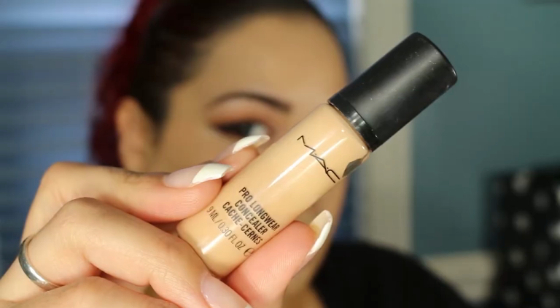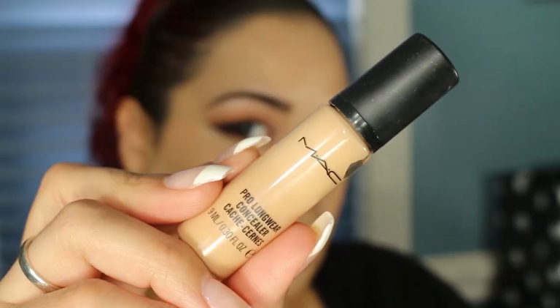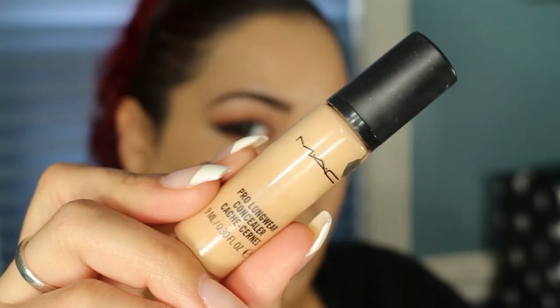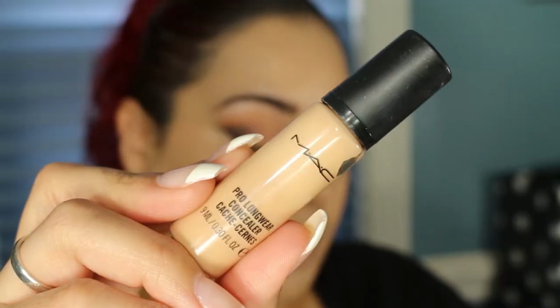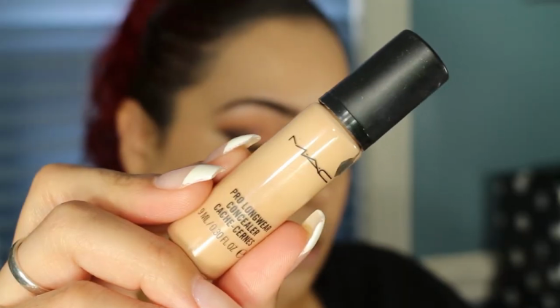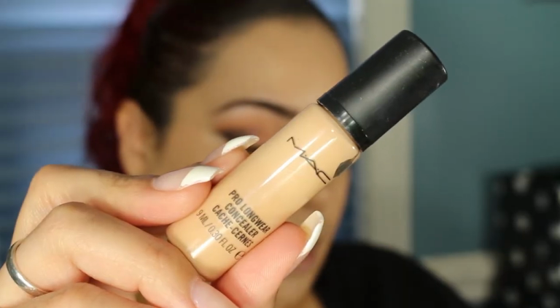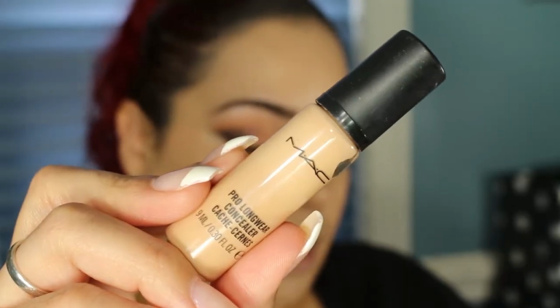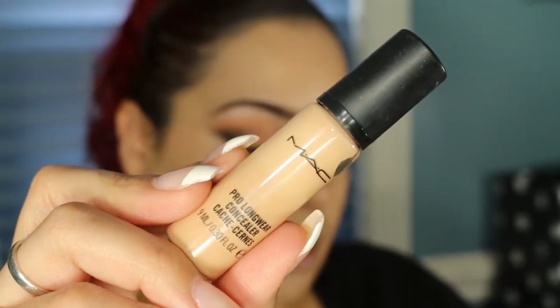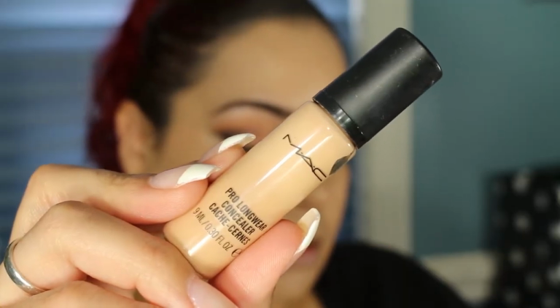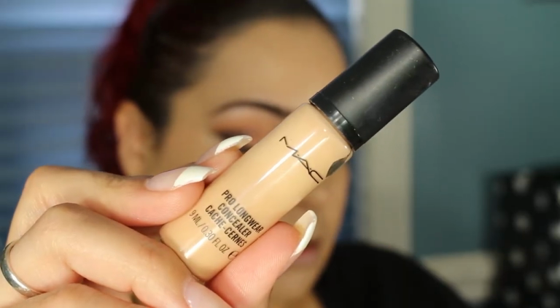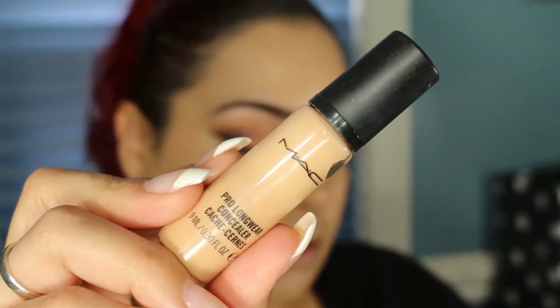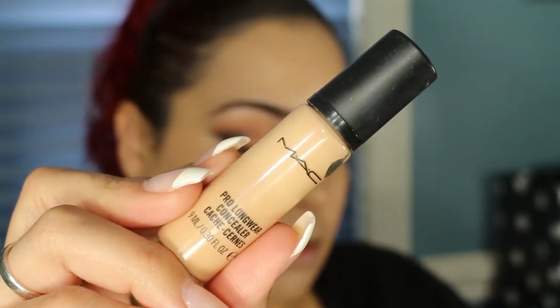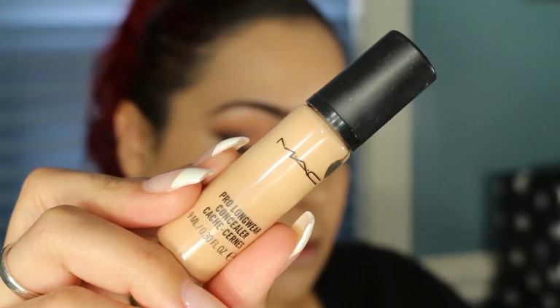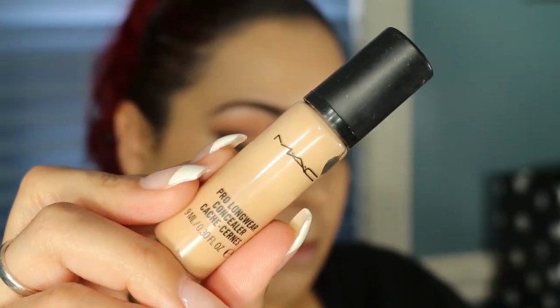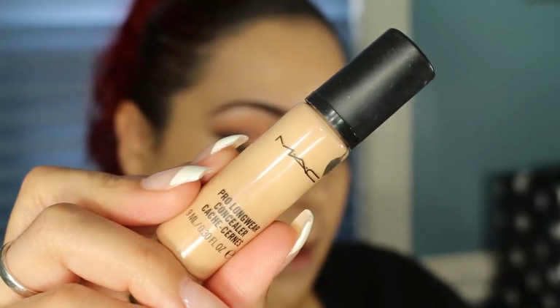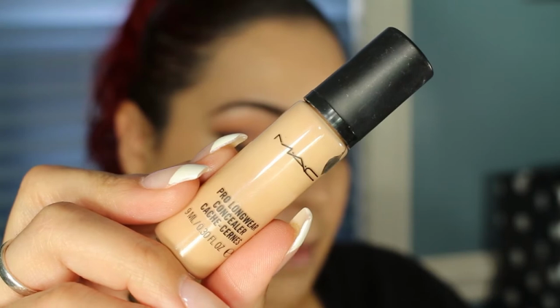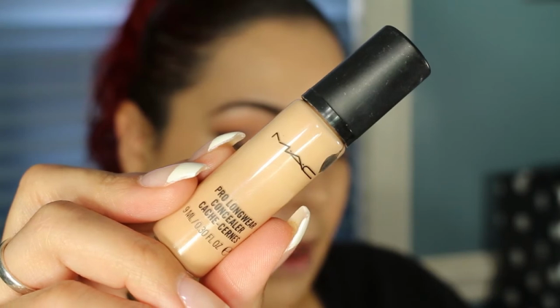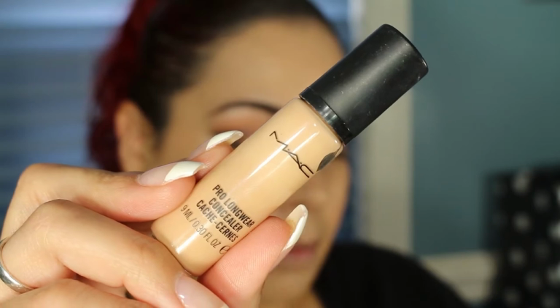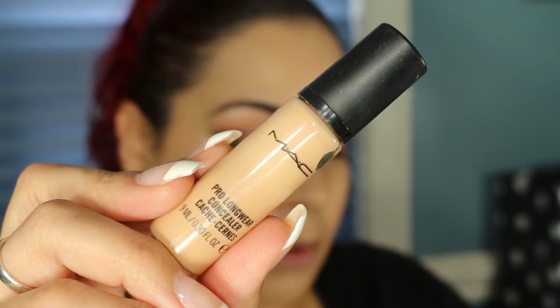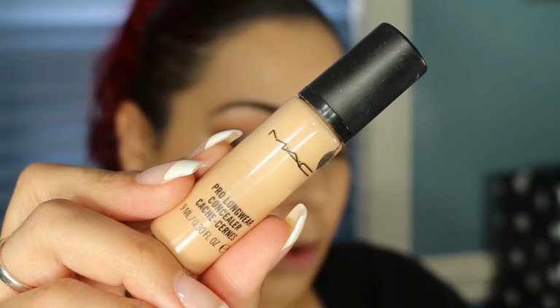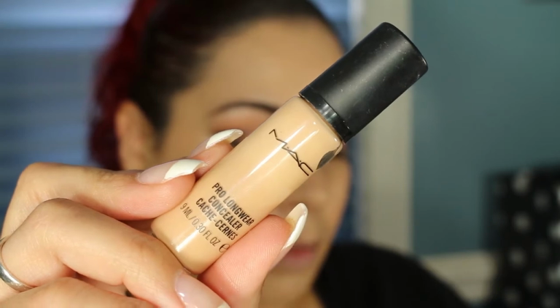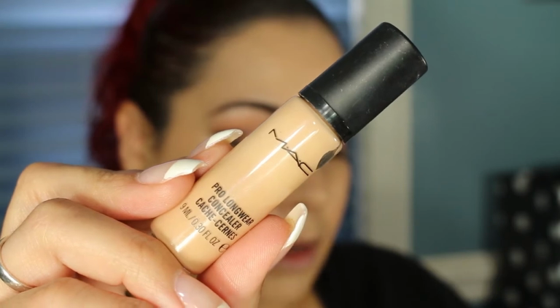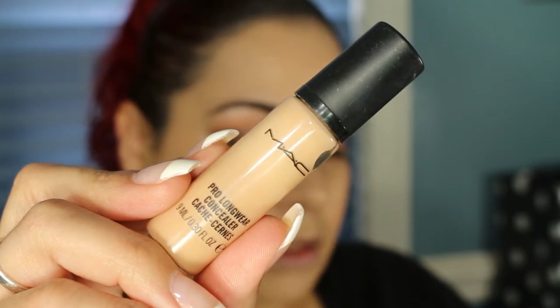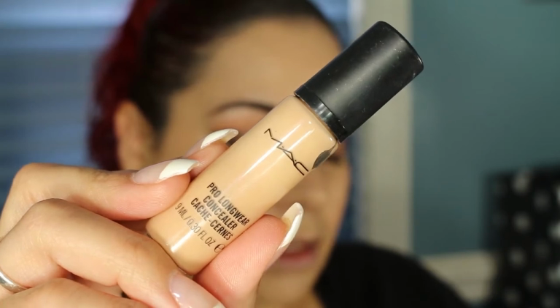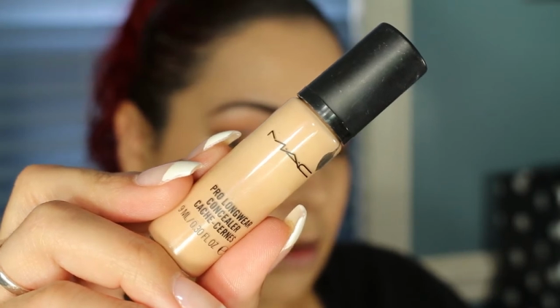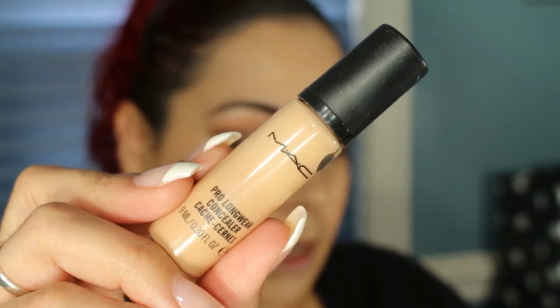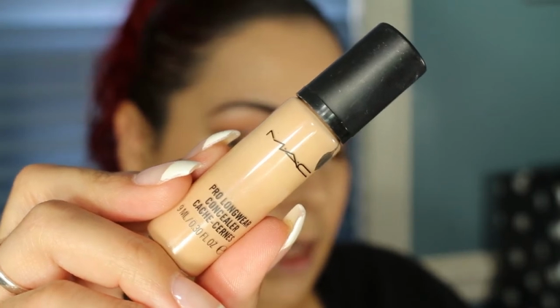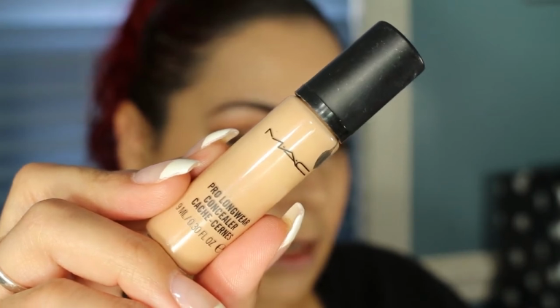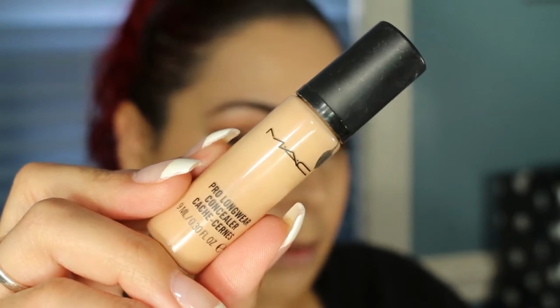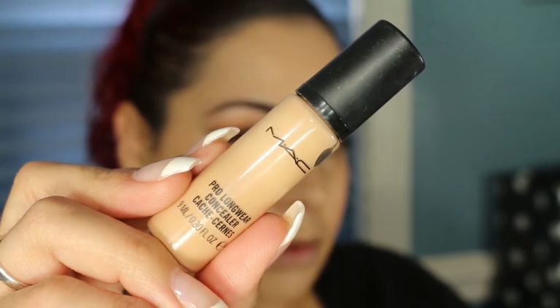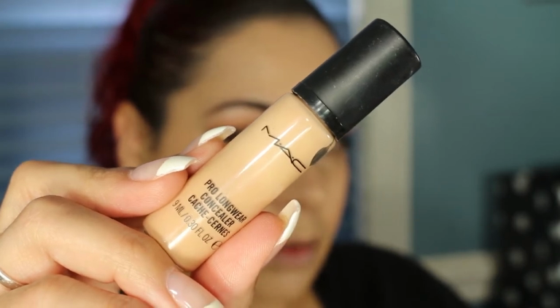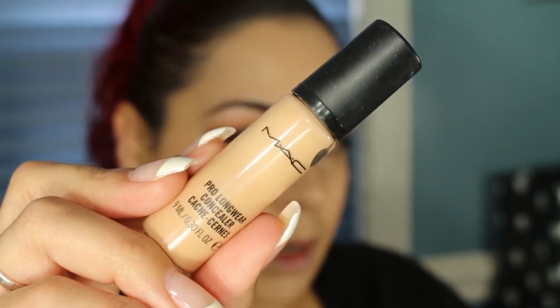I'm going to go ahead and conceal using my MAC Pro Longwear Concealer in NW20.